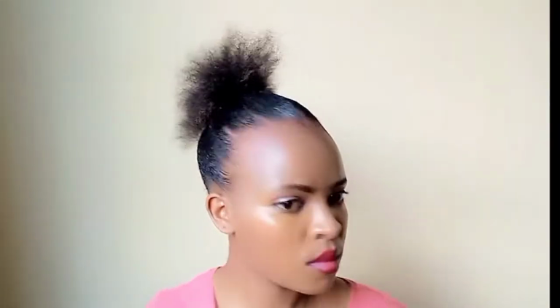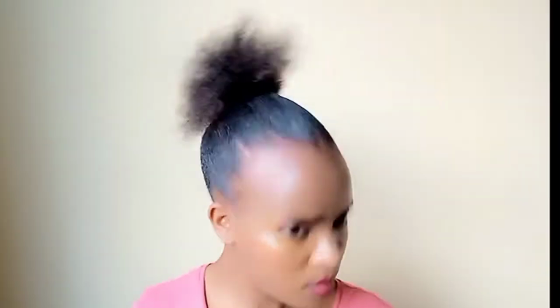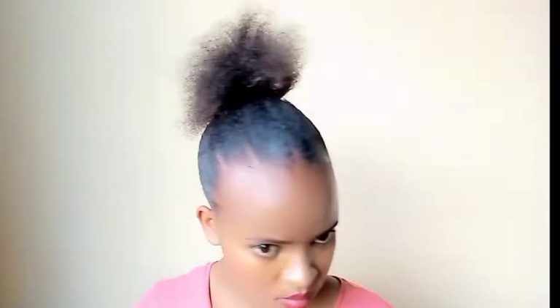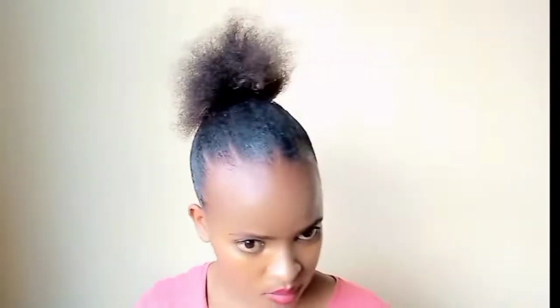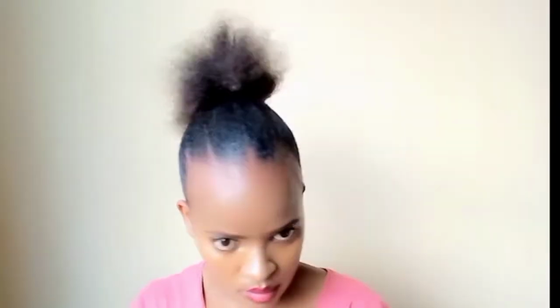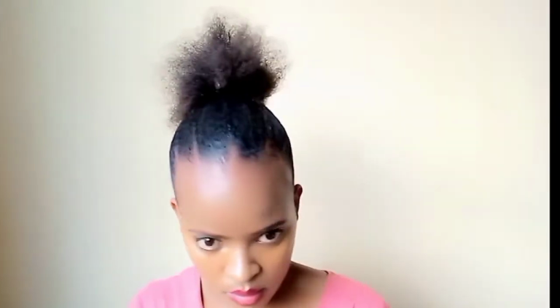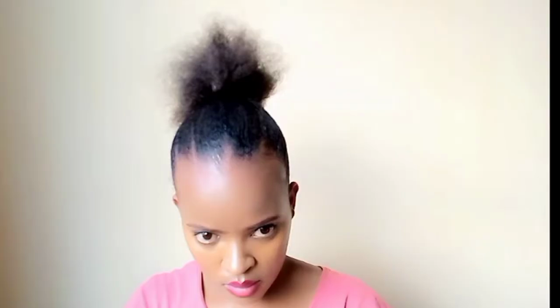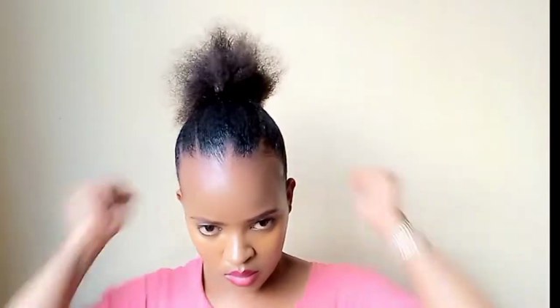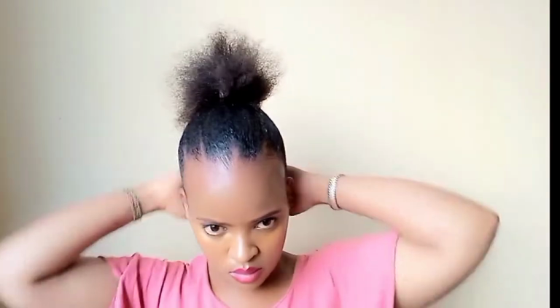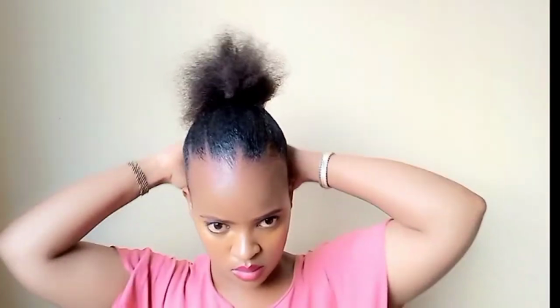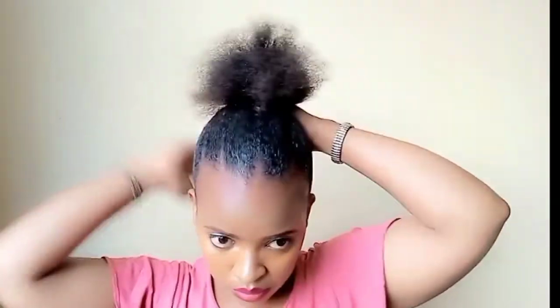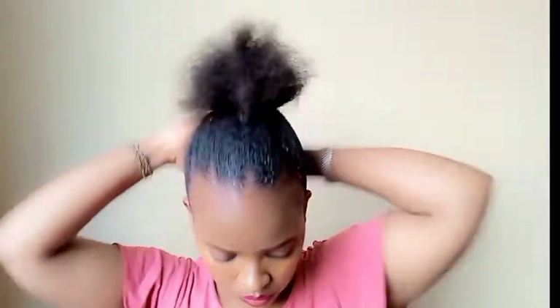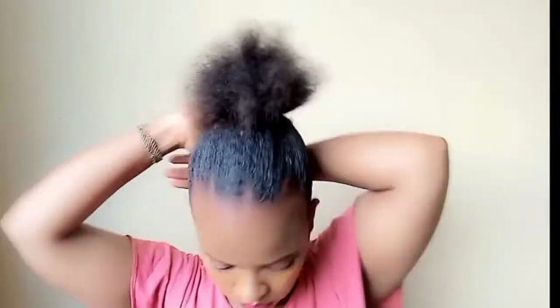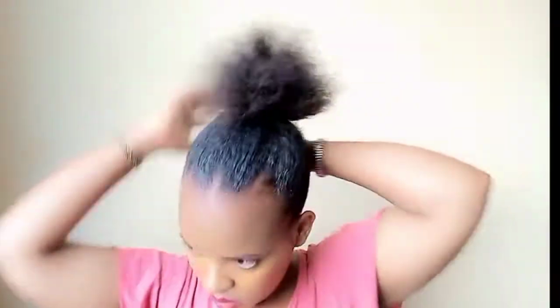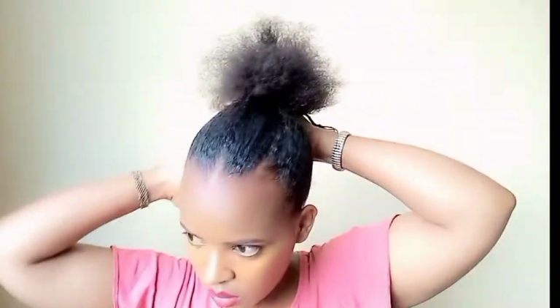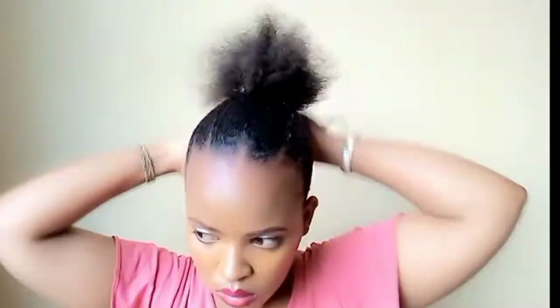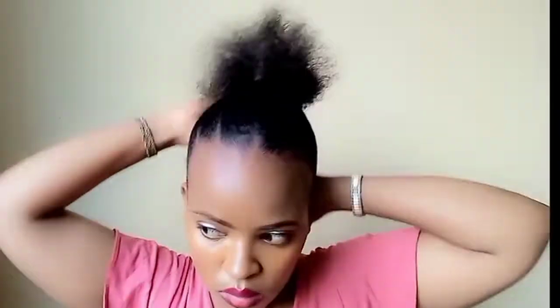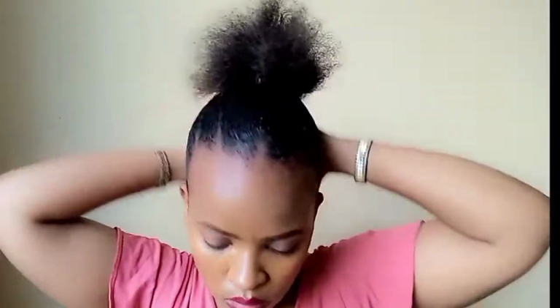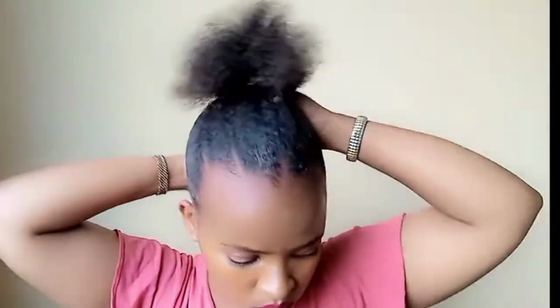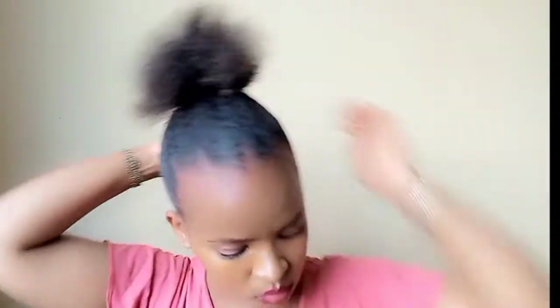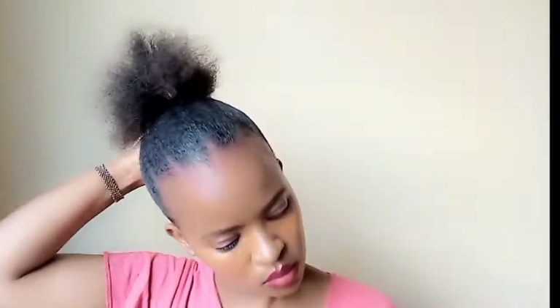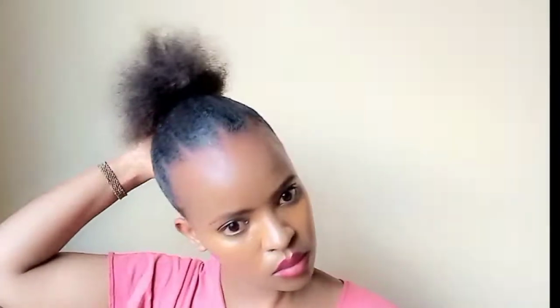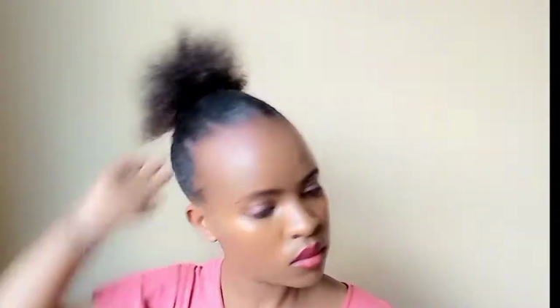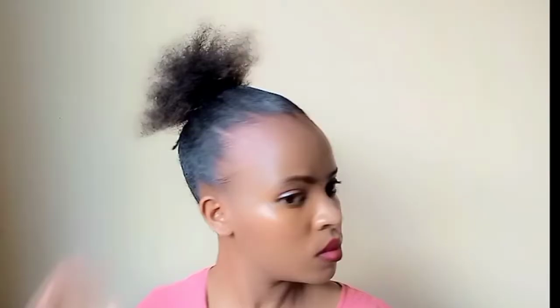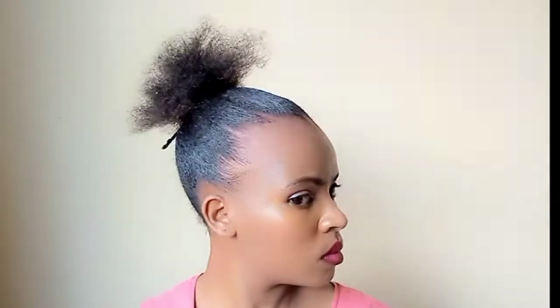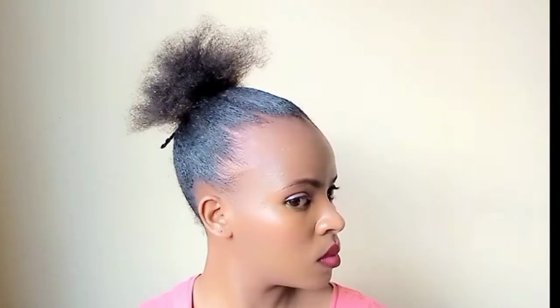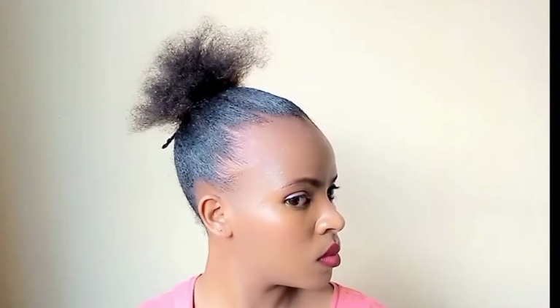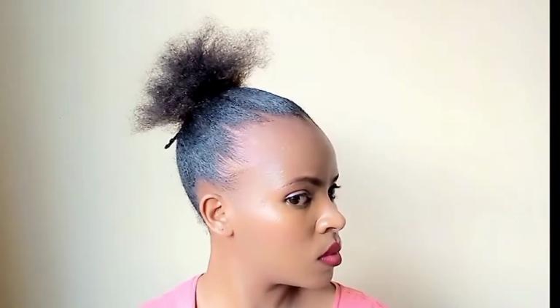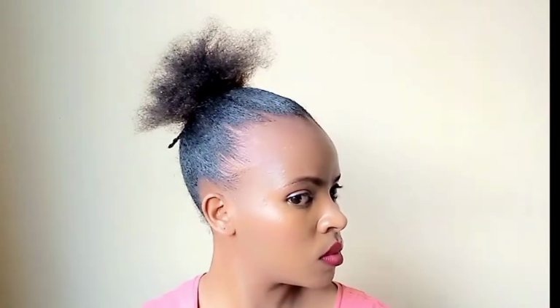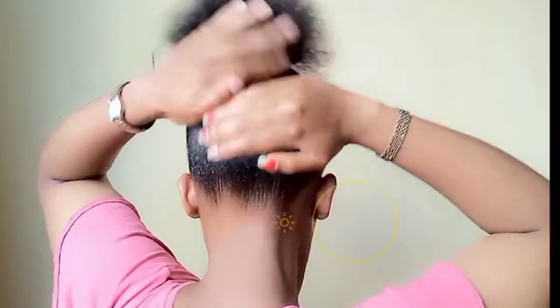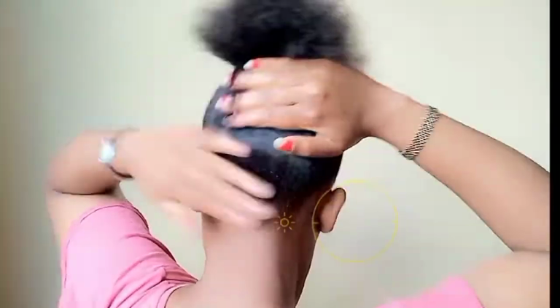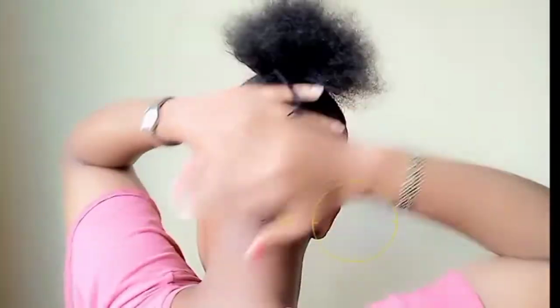And ladies, don't forget the back part. Make sure it is also as sleek.